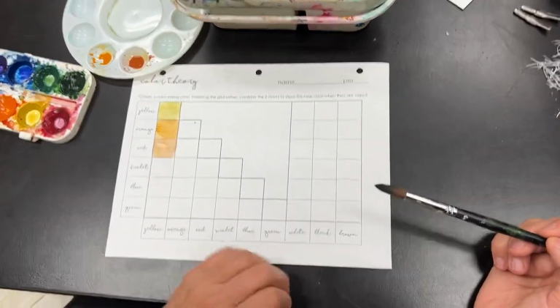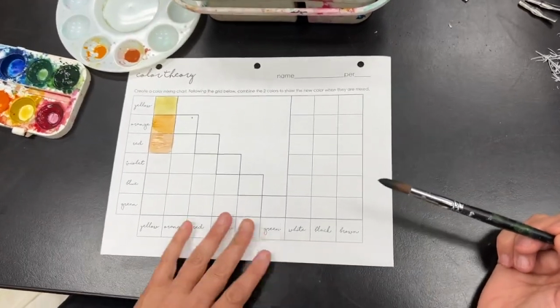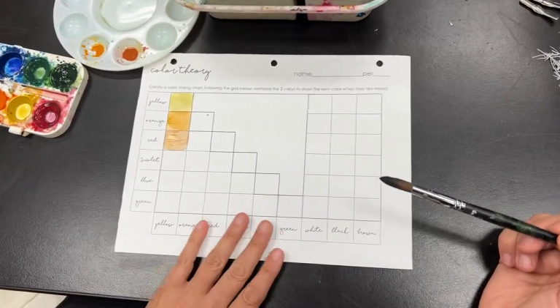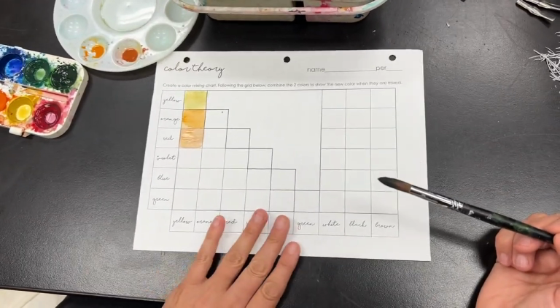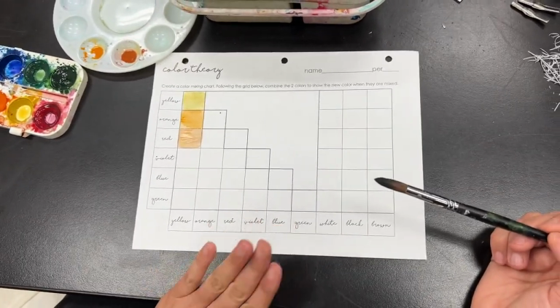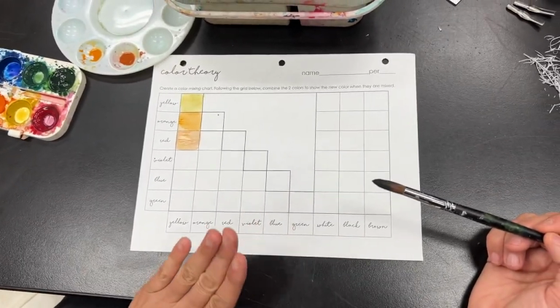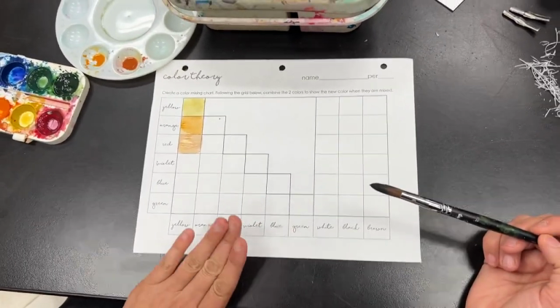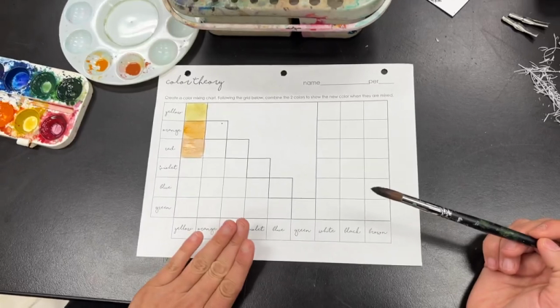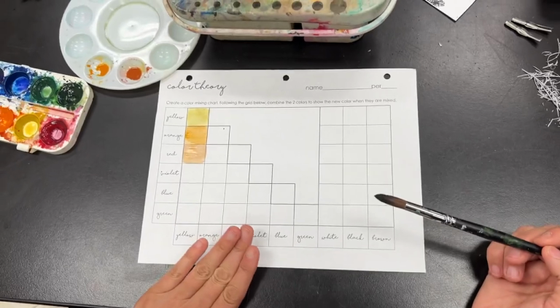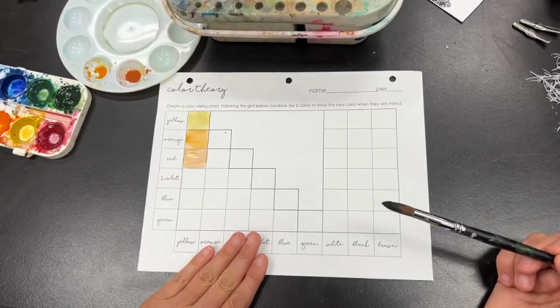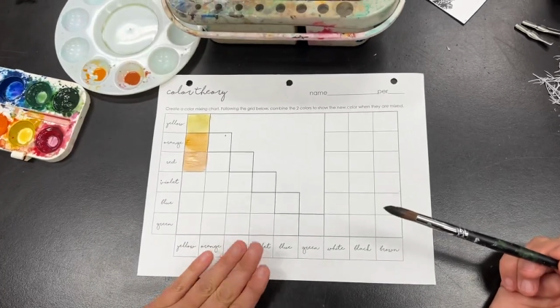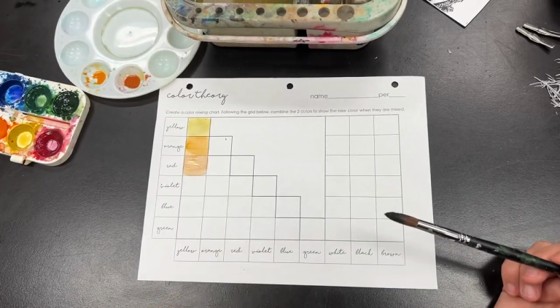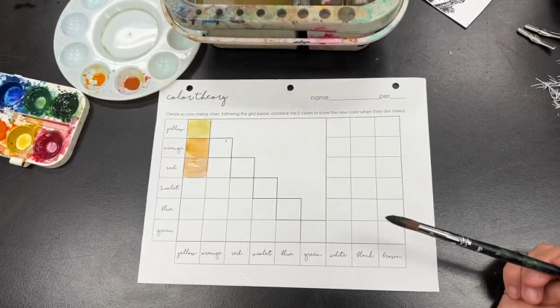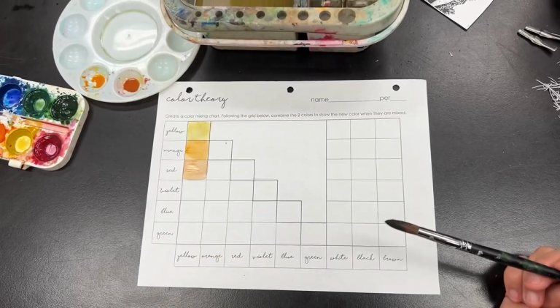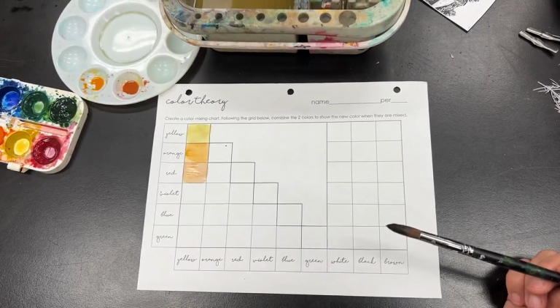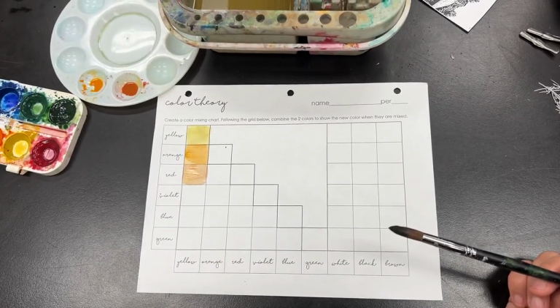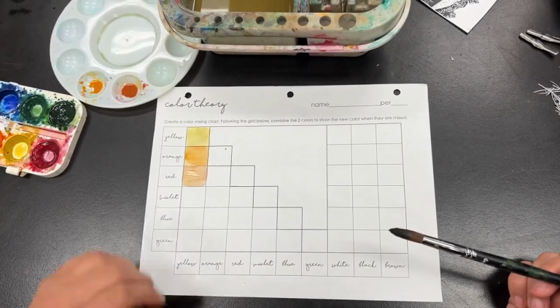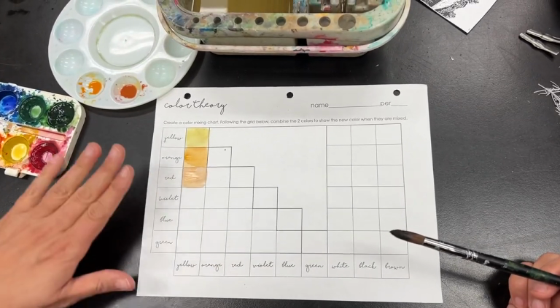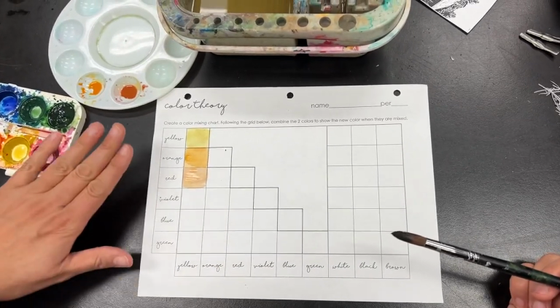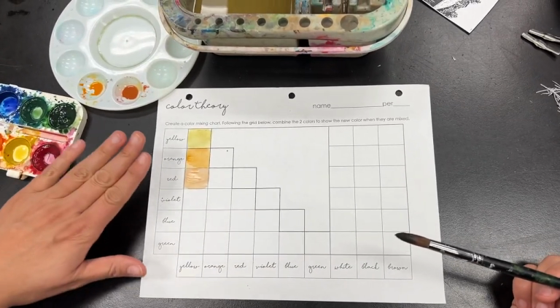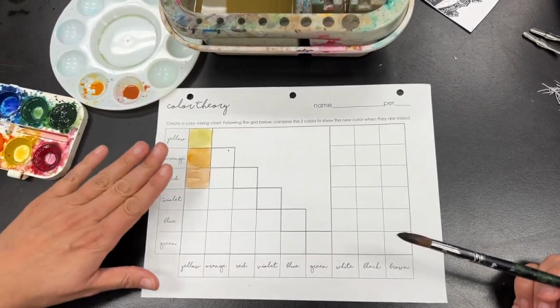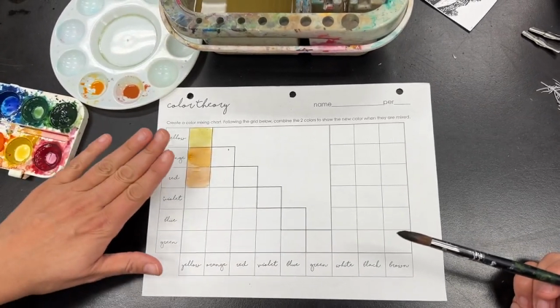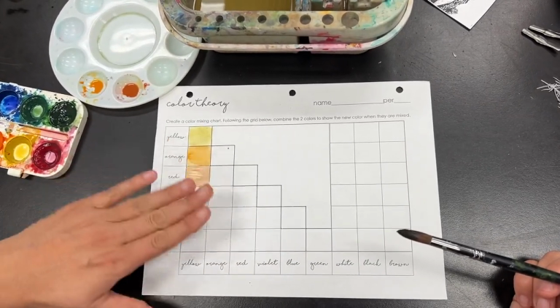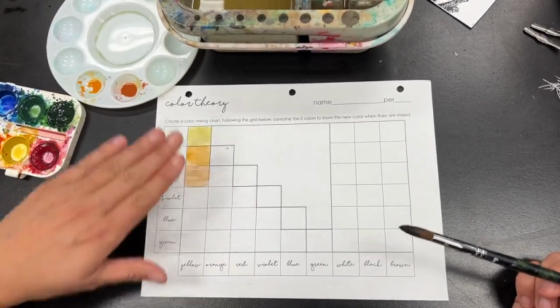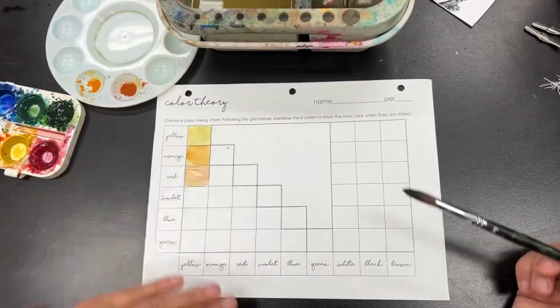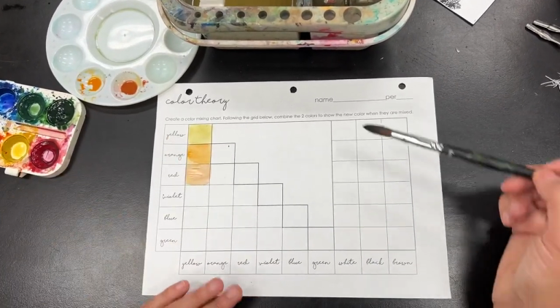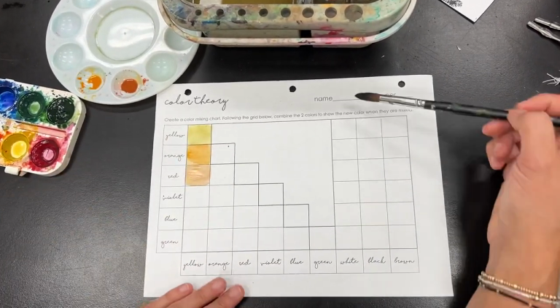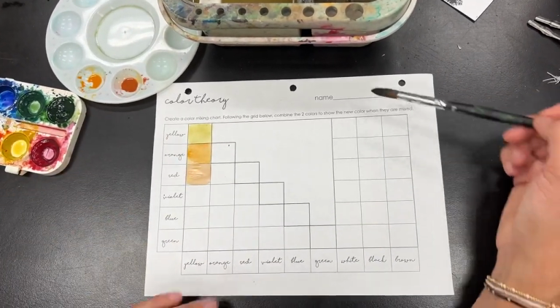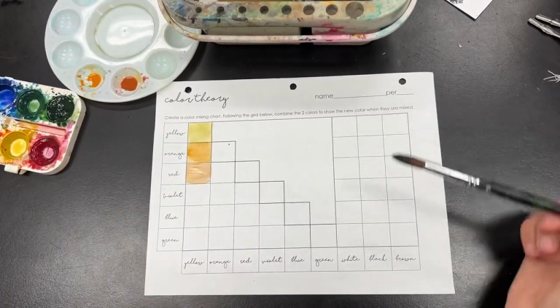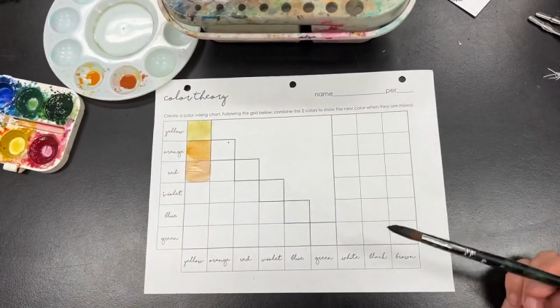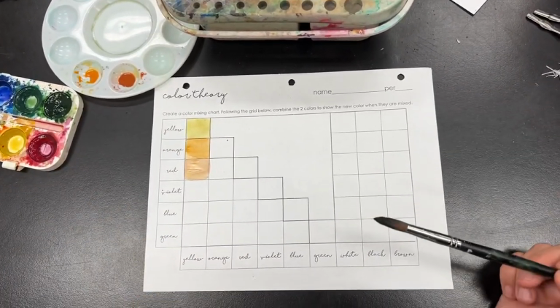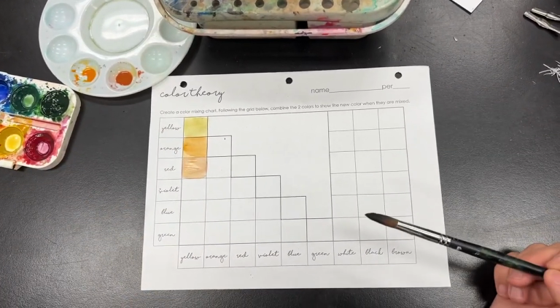When you're done, just put it on the drying rack so that it doesn't get messed up. Make sure your name is on it.